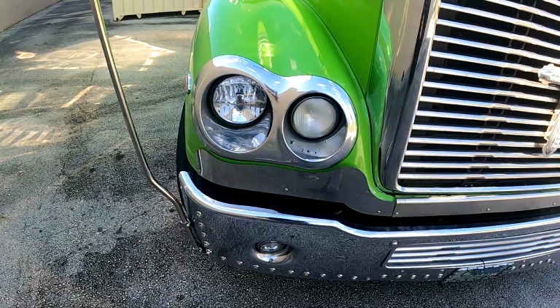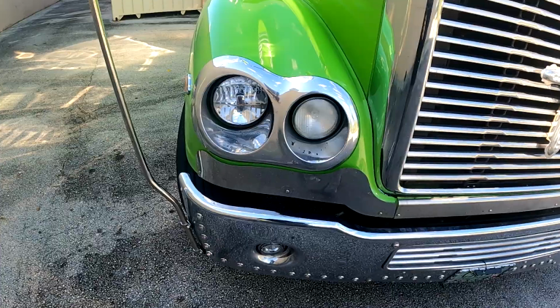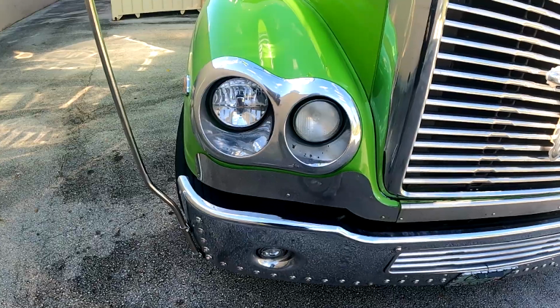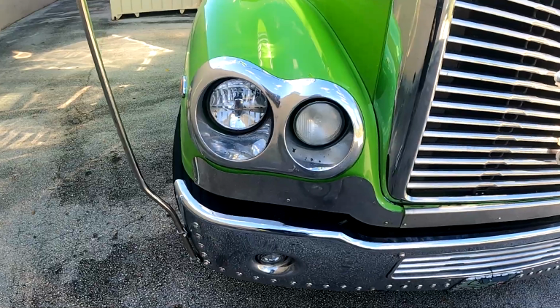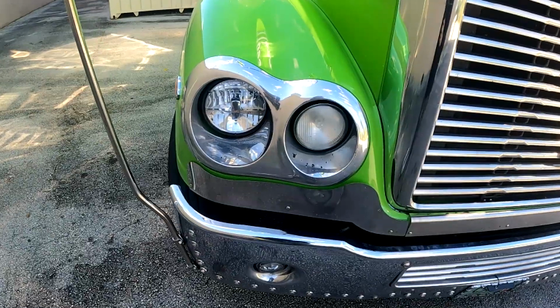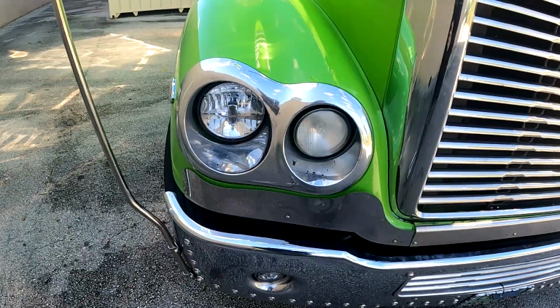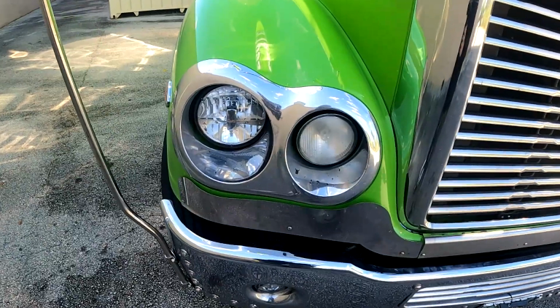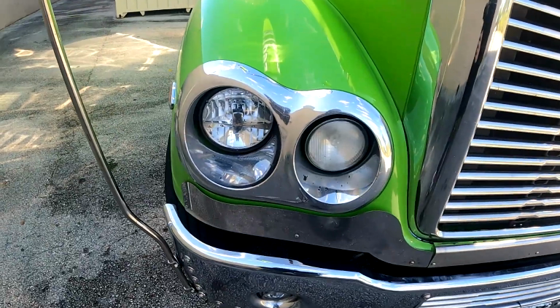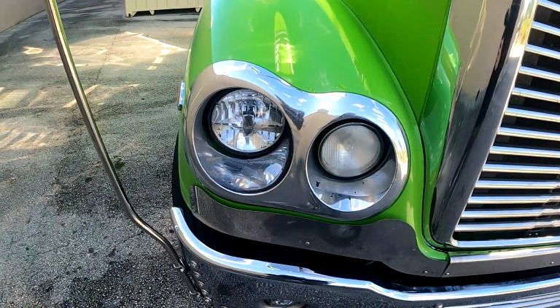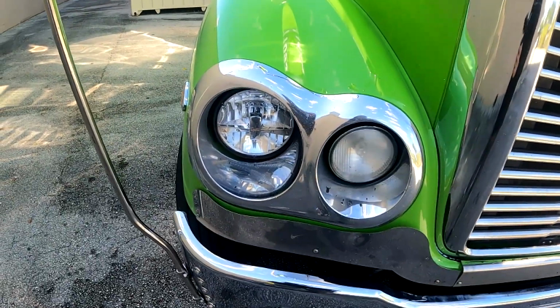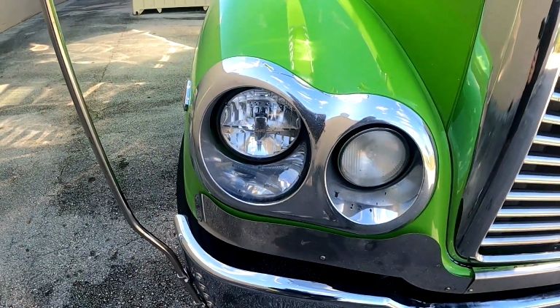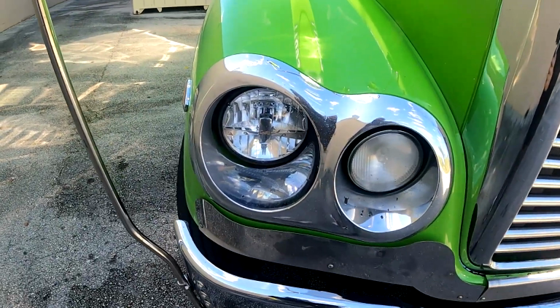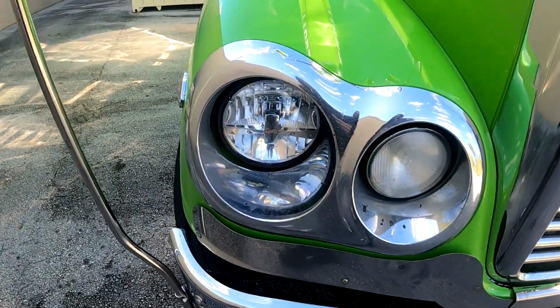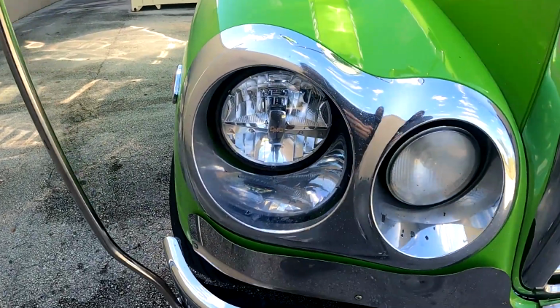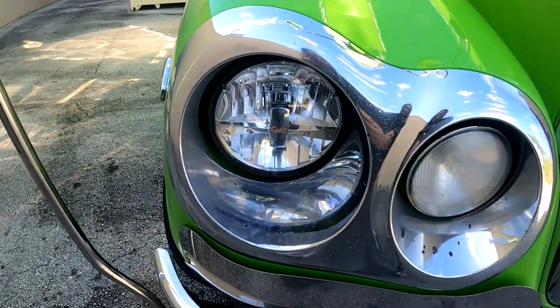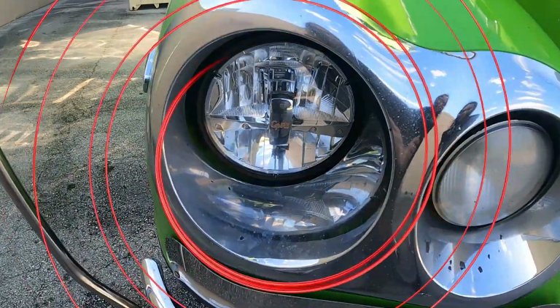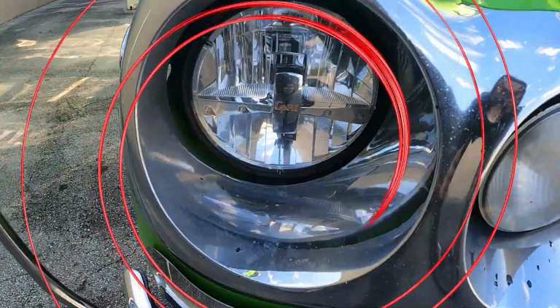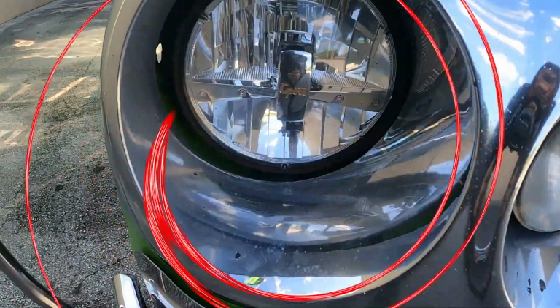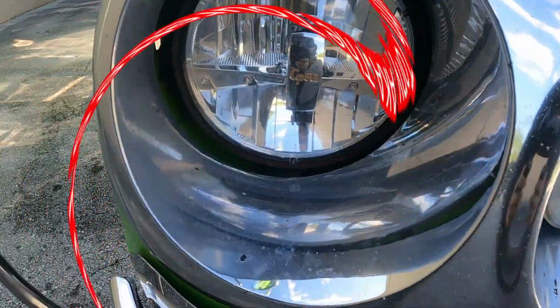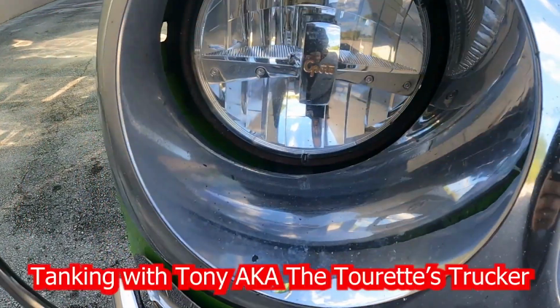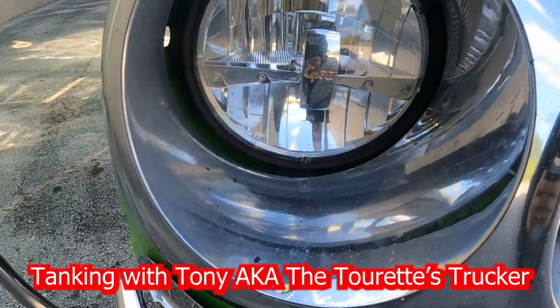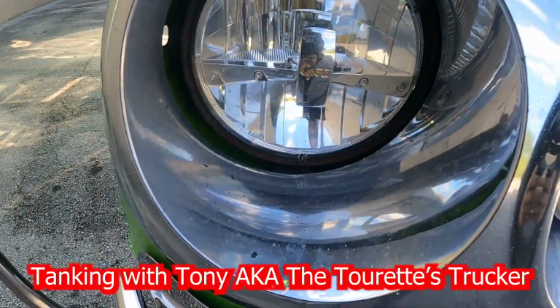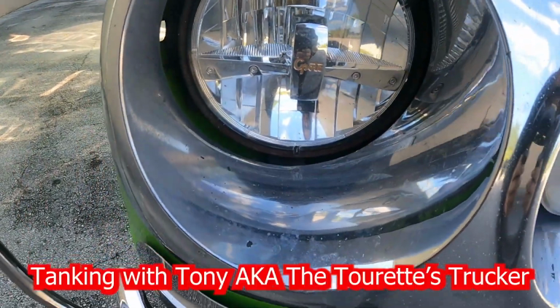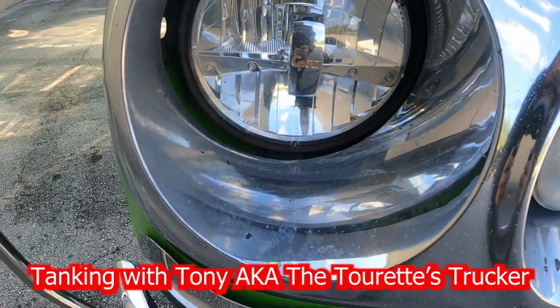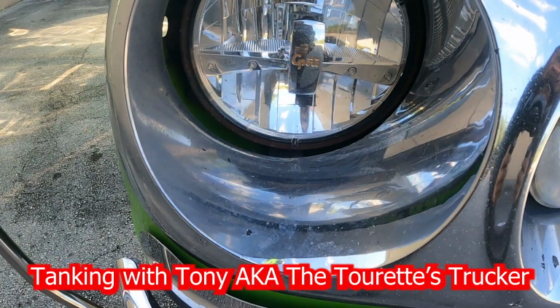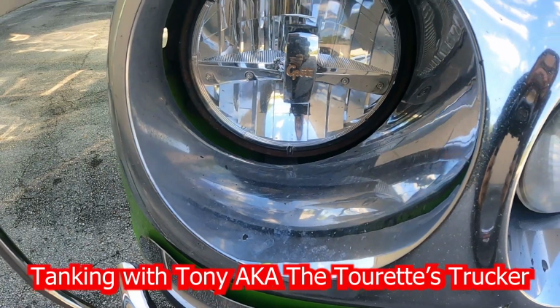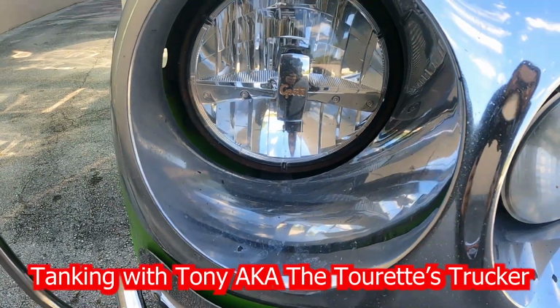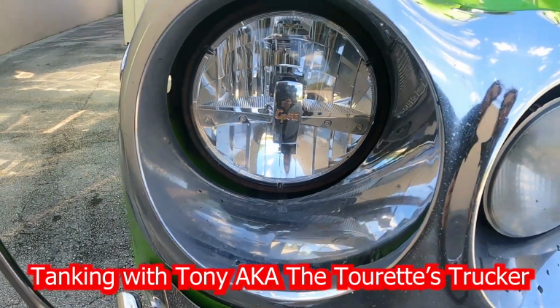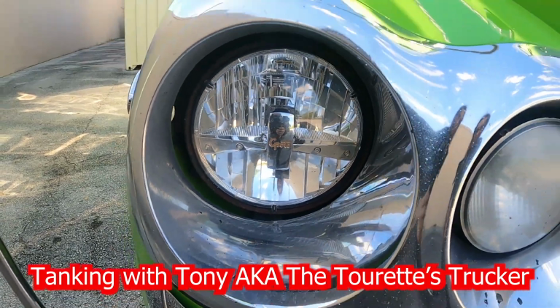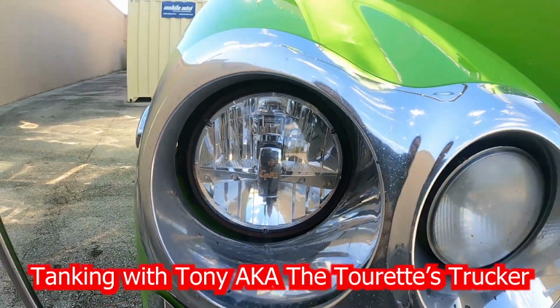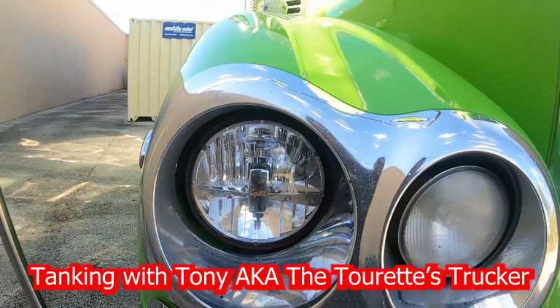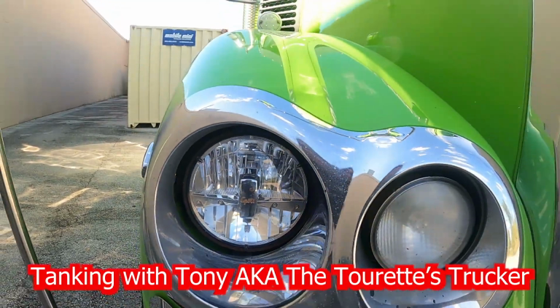Do you have heated headlights? Guess what? I don't, but I soon will. Stay tuned.